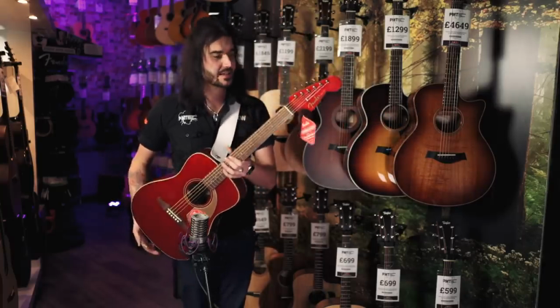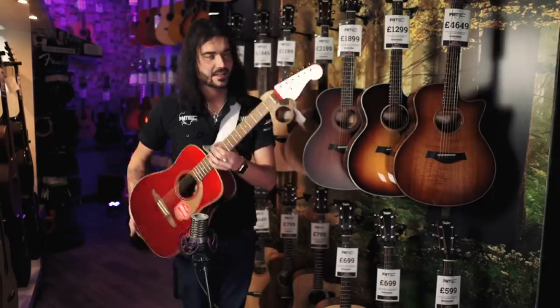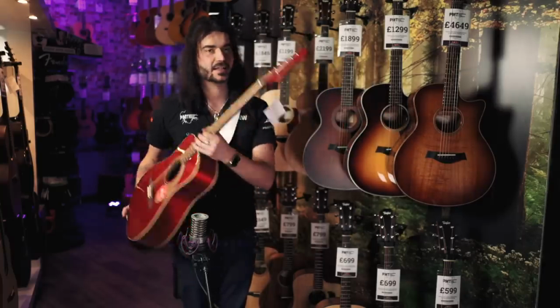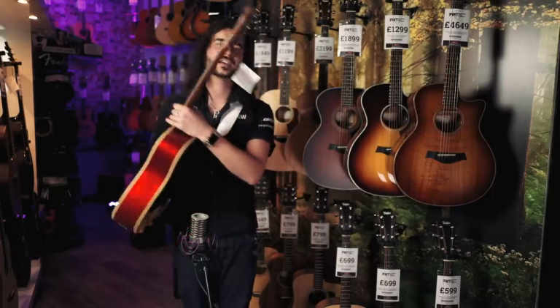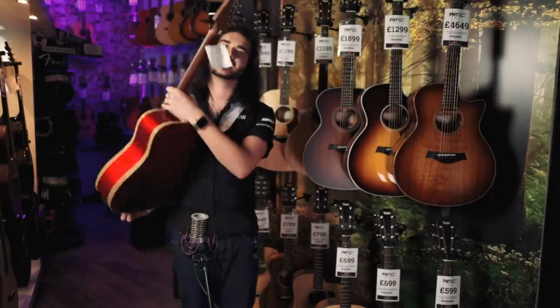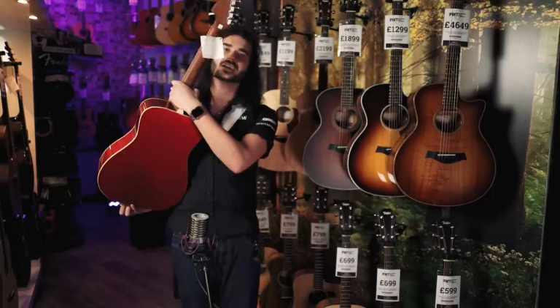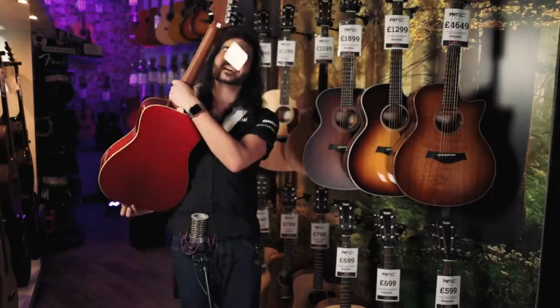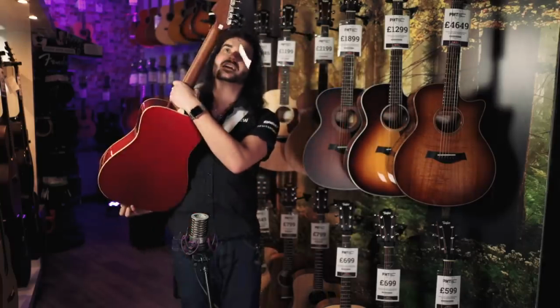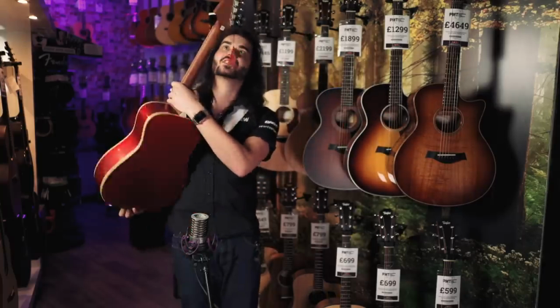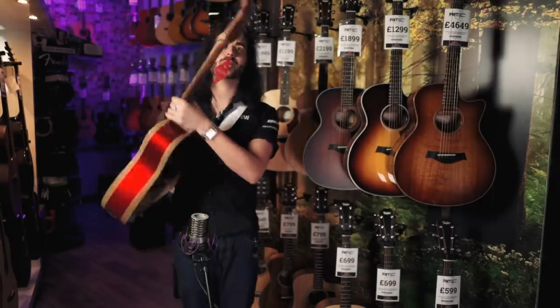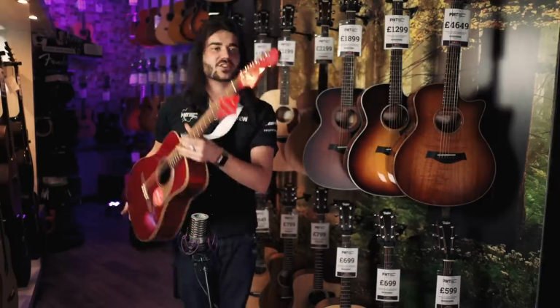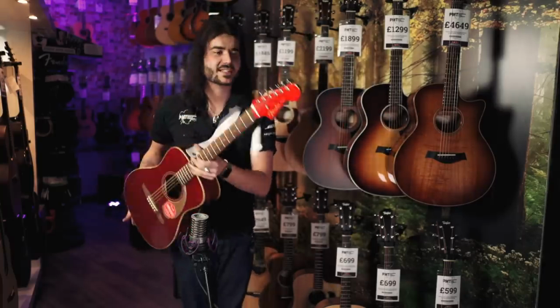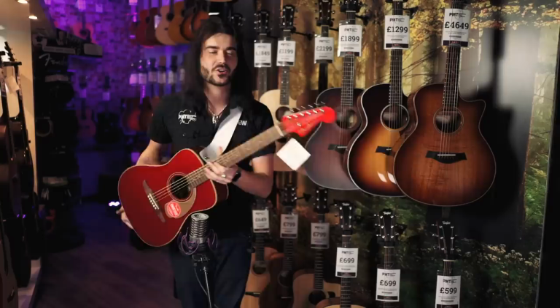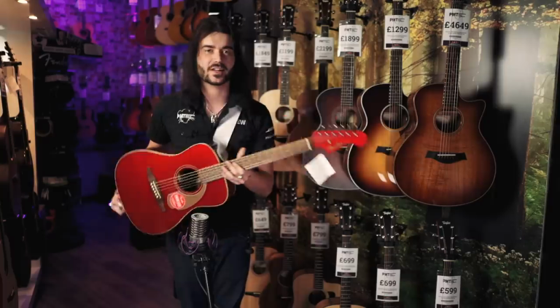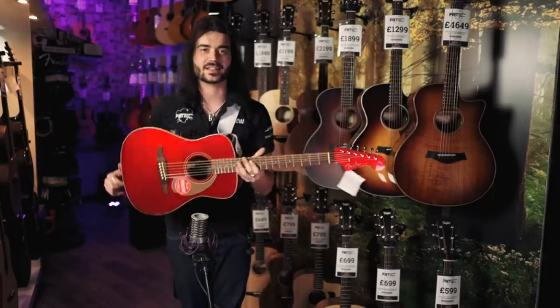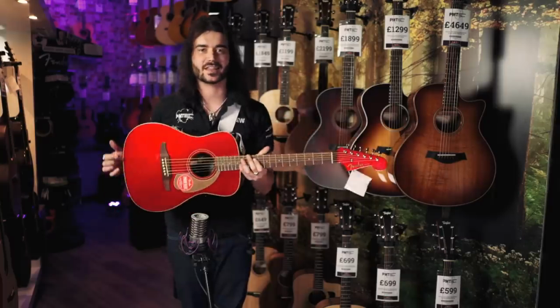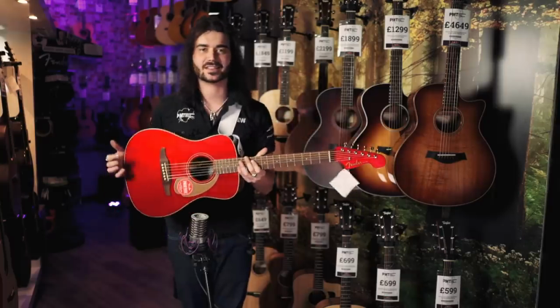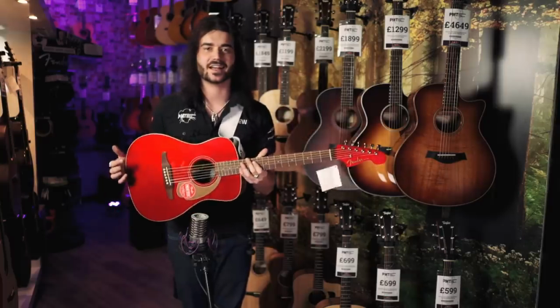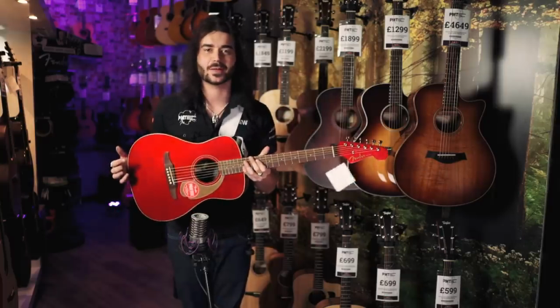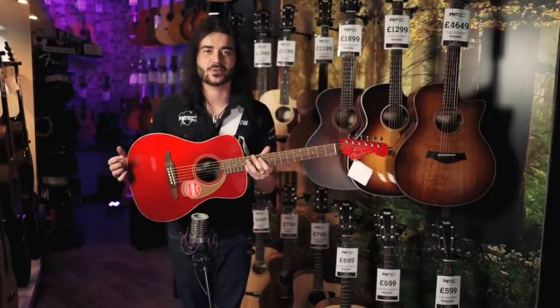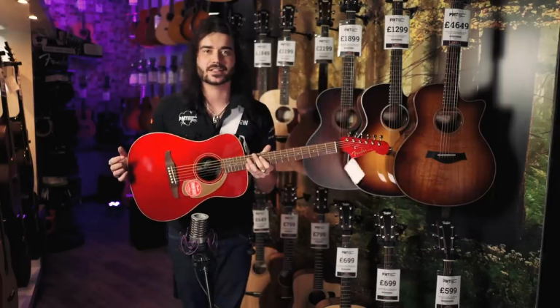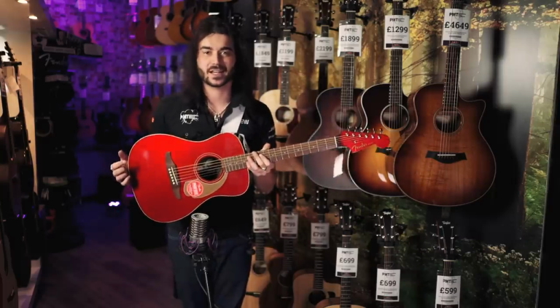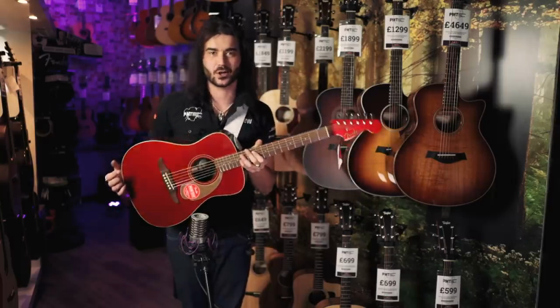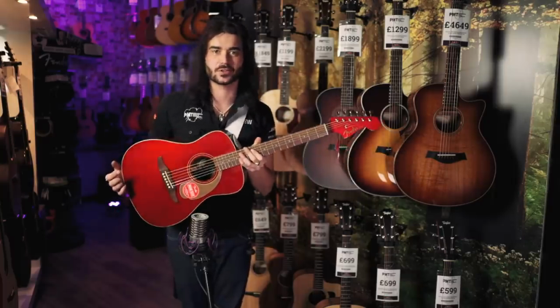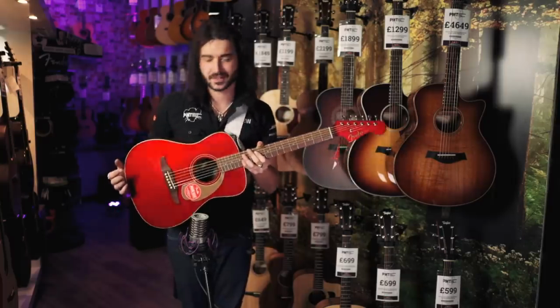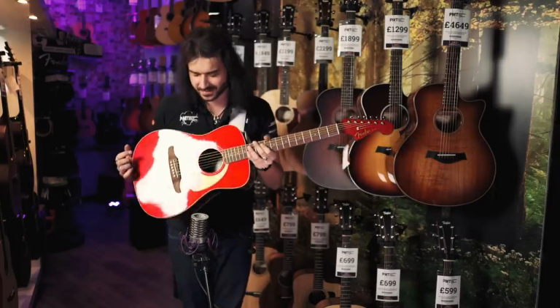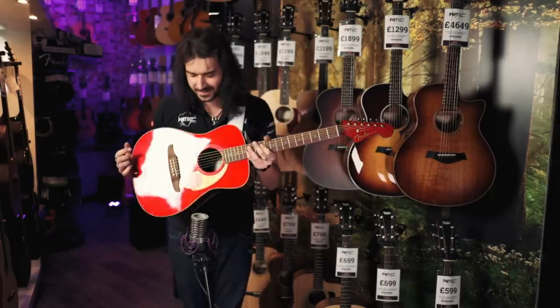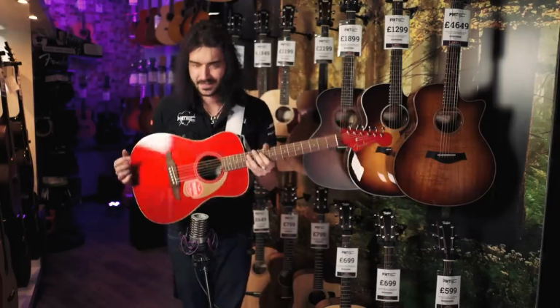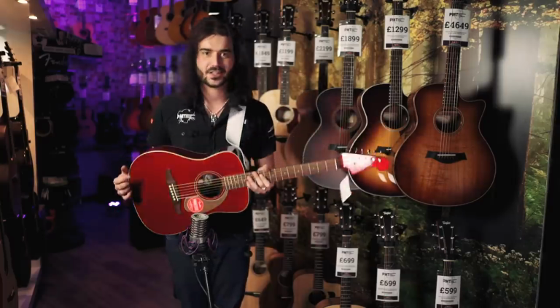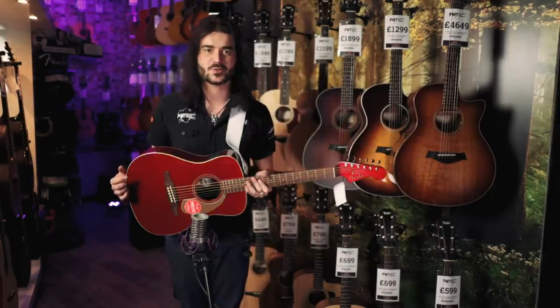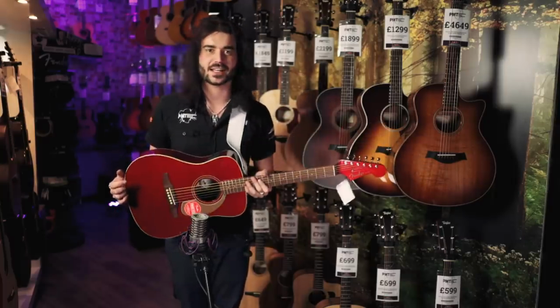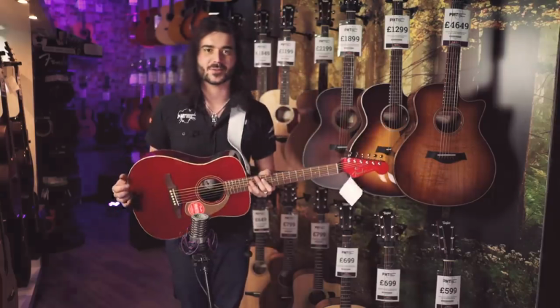It's got a matching headstock and it's candy apple red and gold. Come check it out.